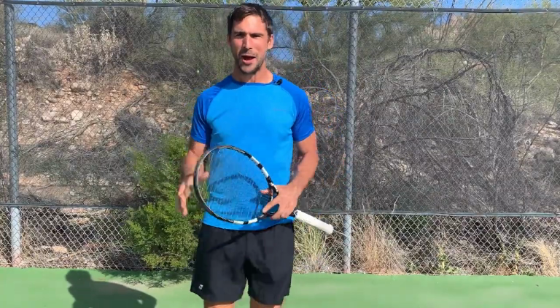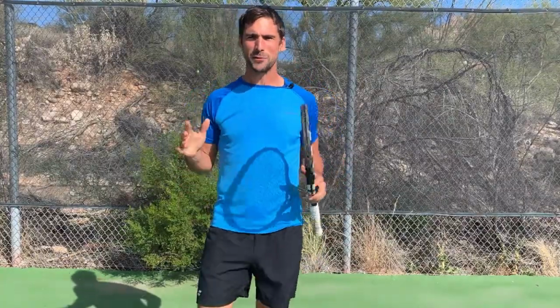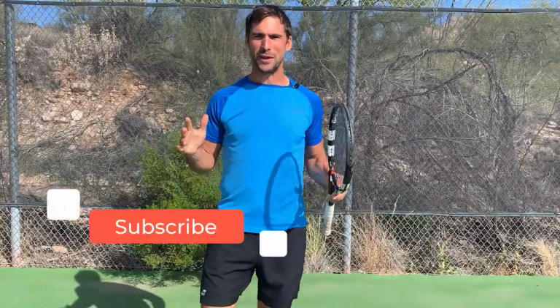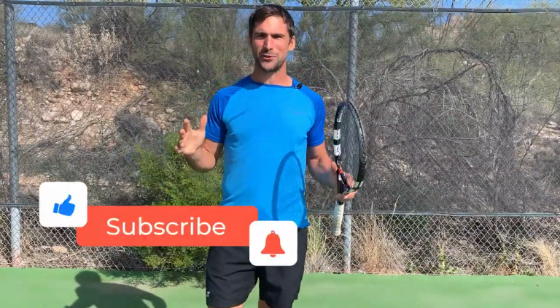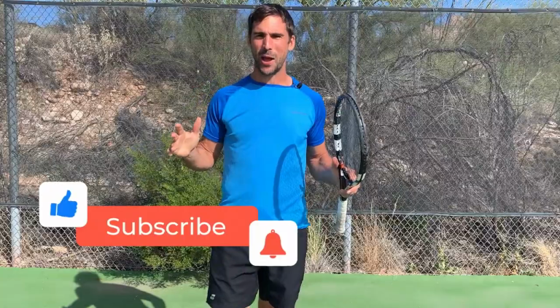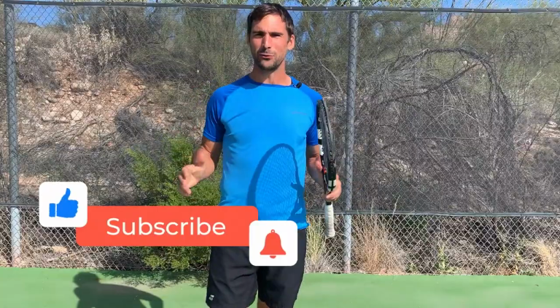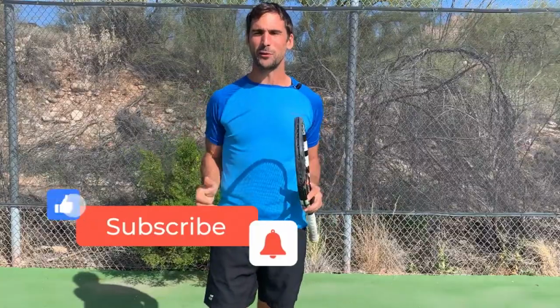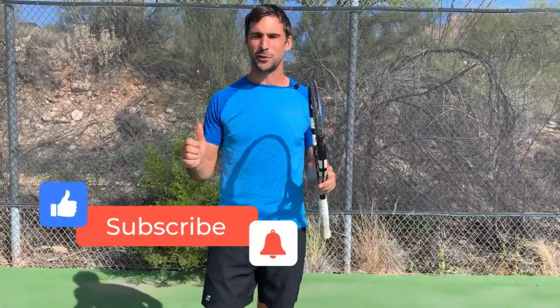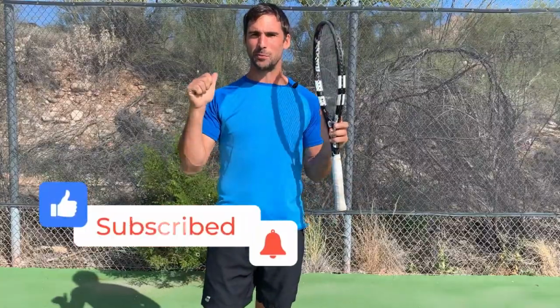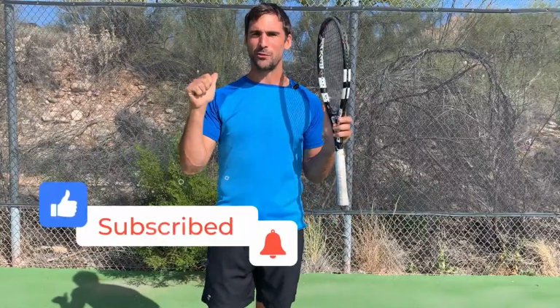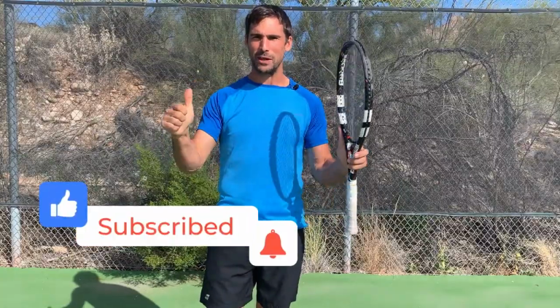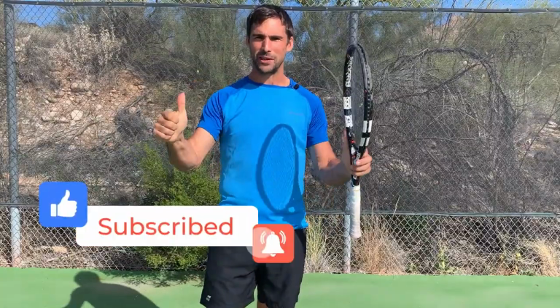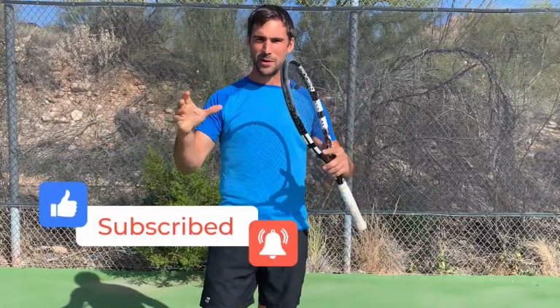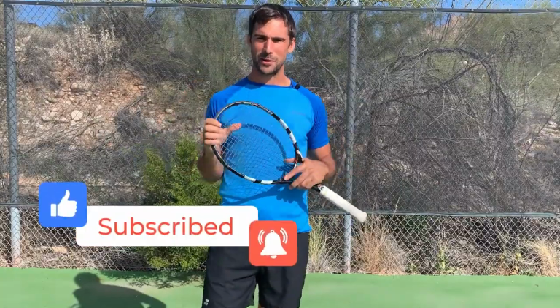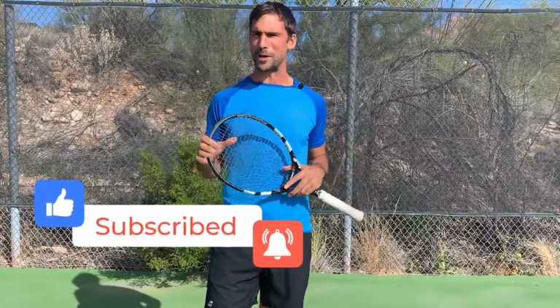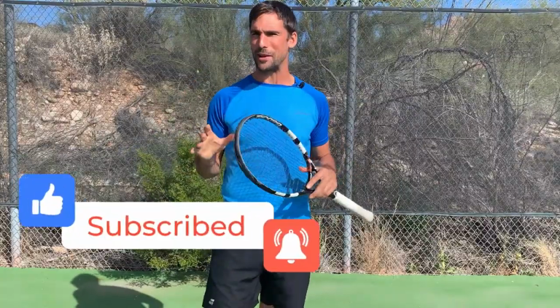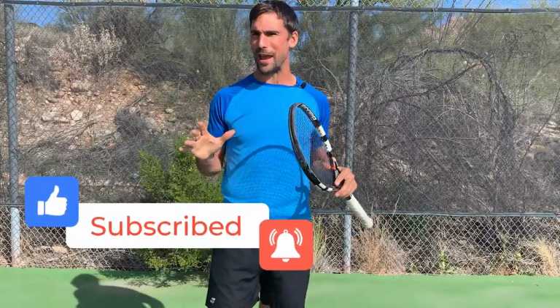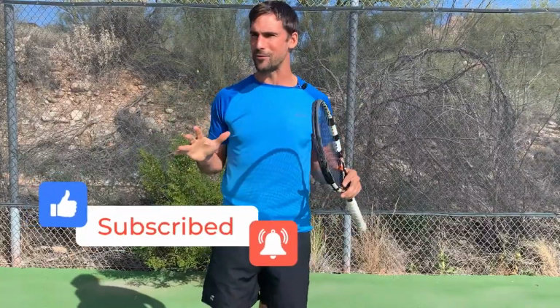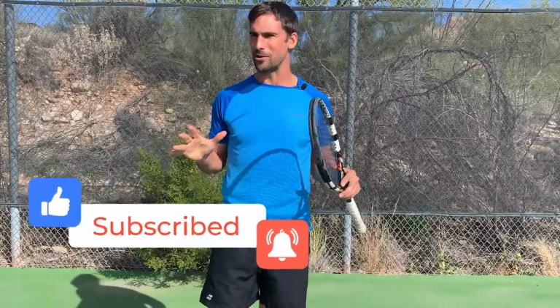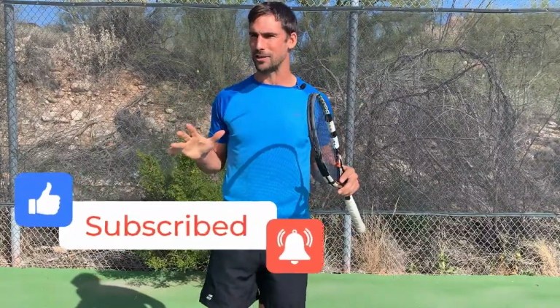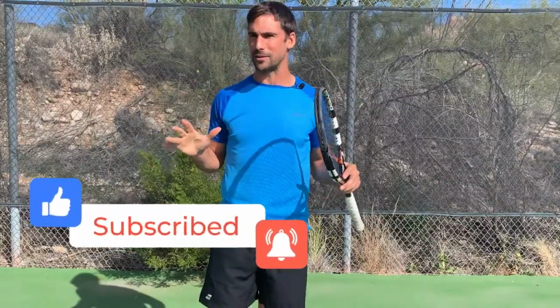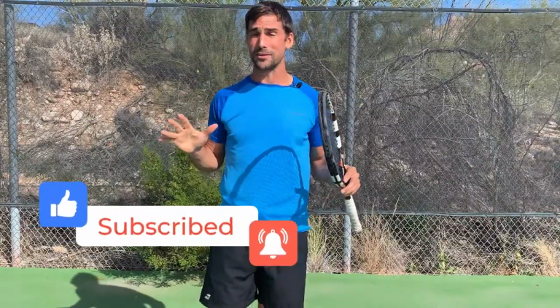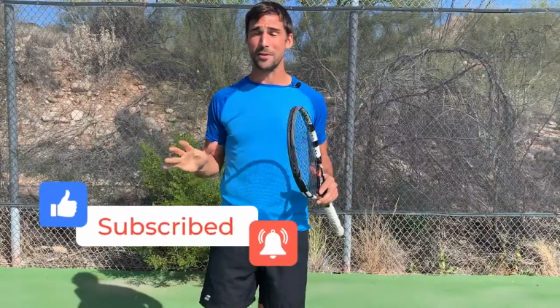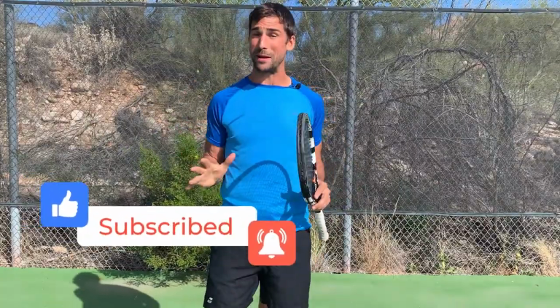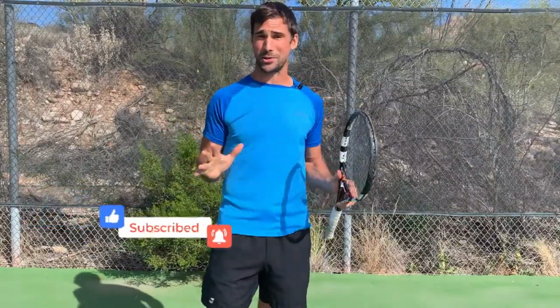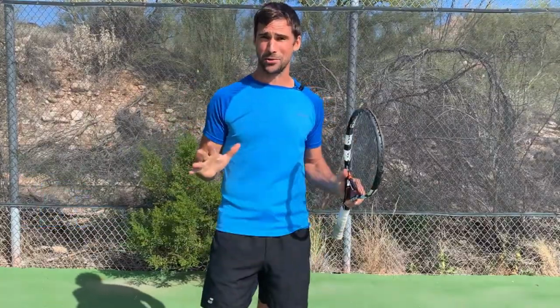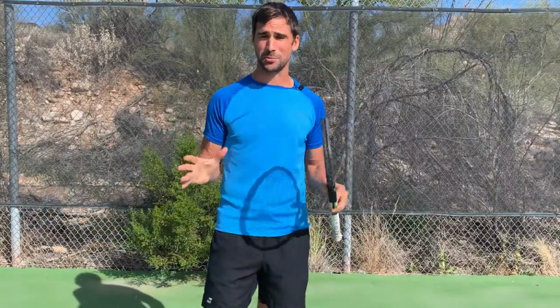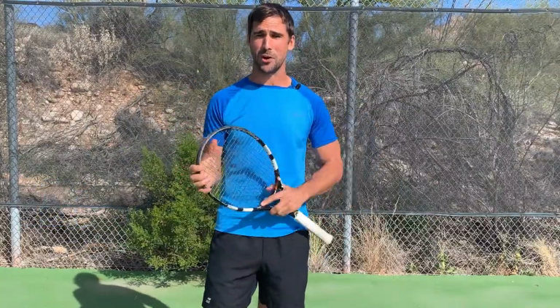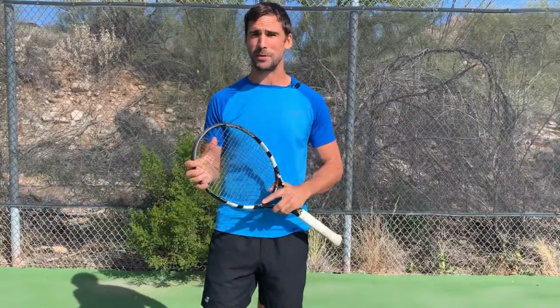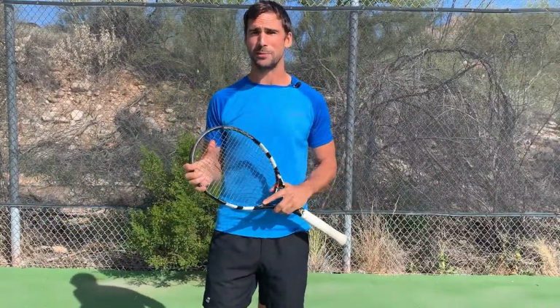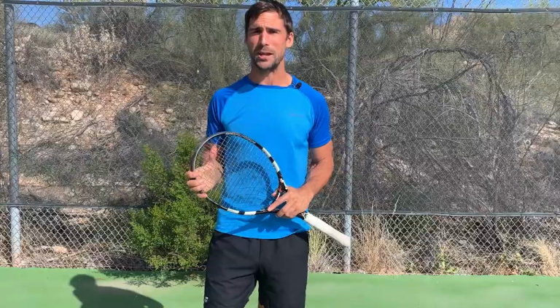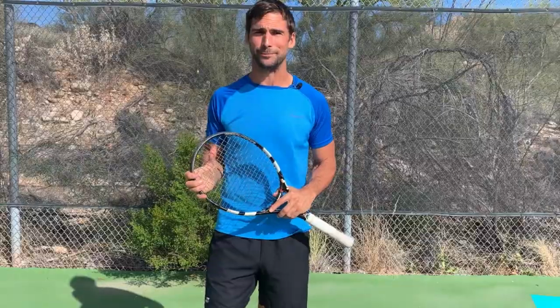I hope you find this video helpful. If you do, it'd be great if you'd give me a thumbs up, and if you haven't already done so, make sure you subscribe to my channel.